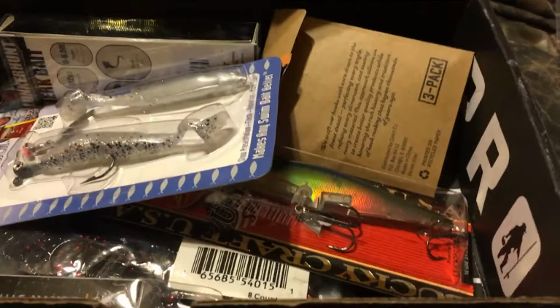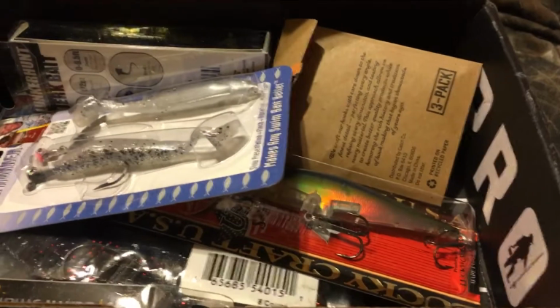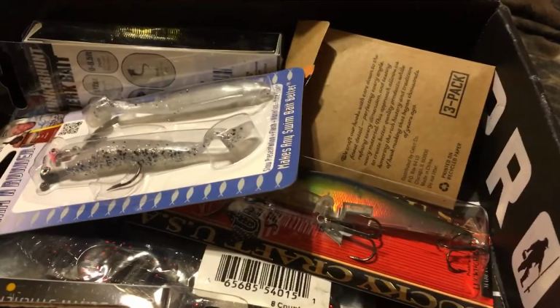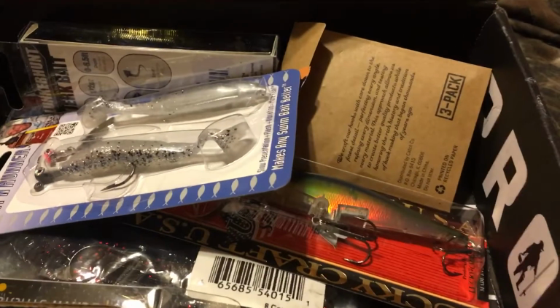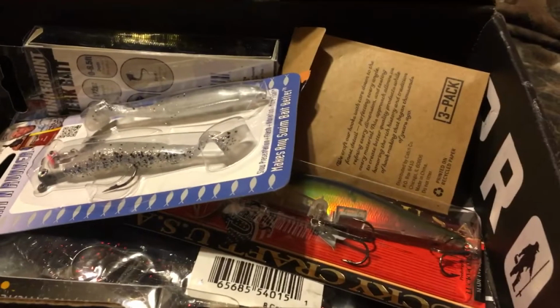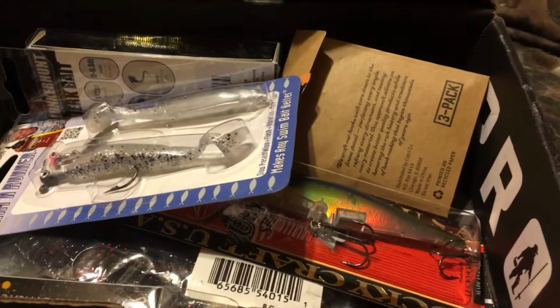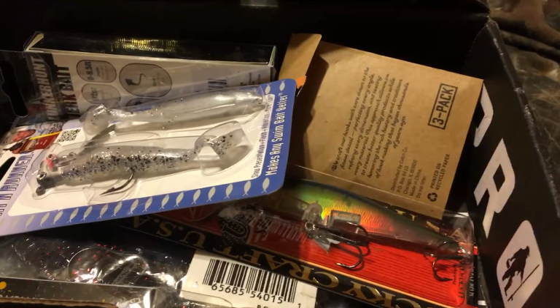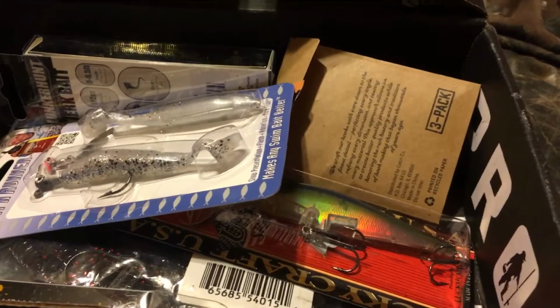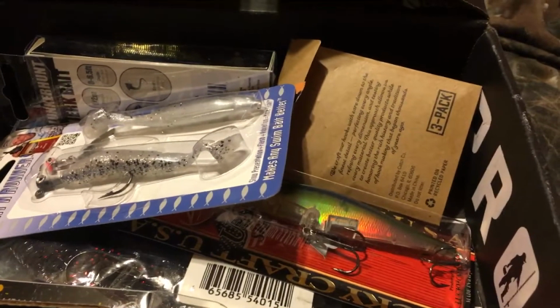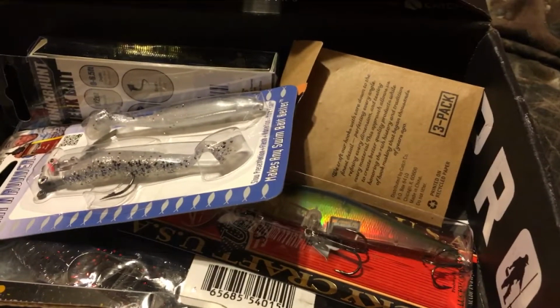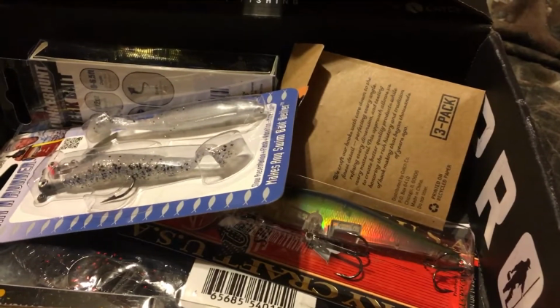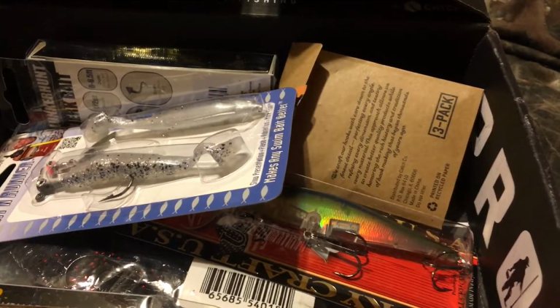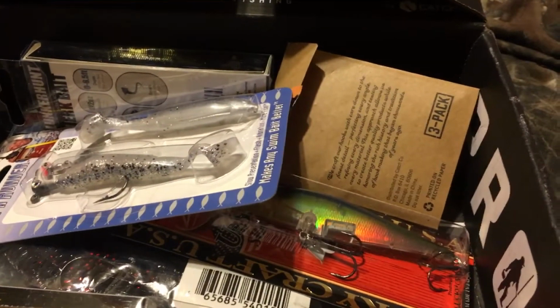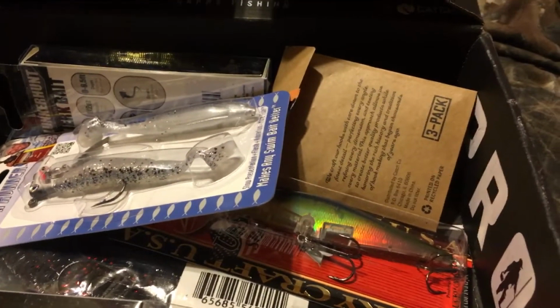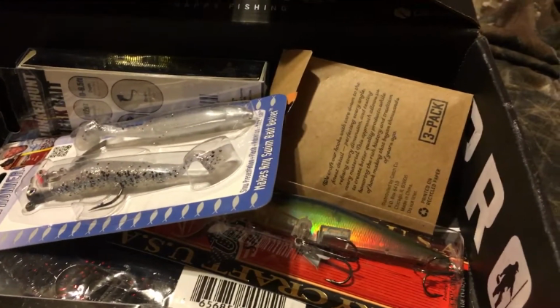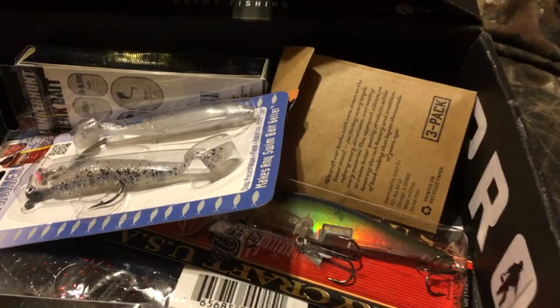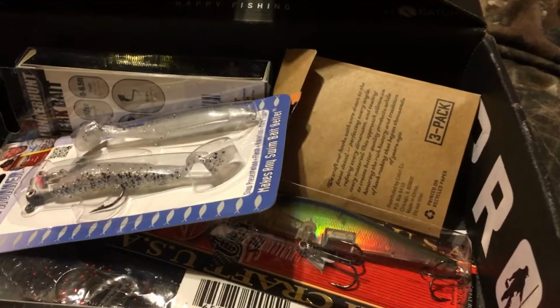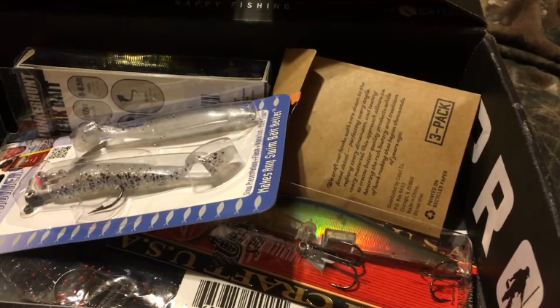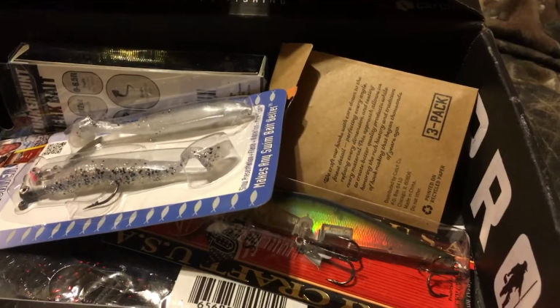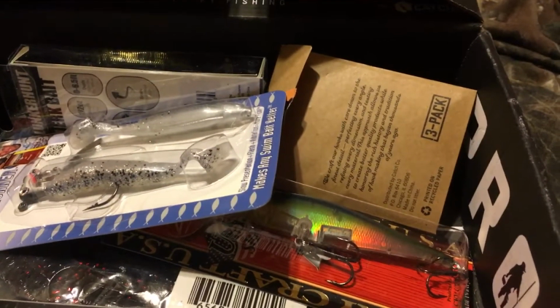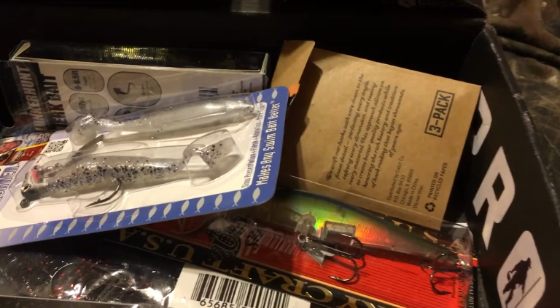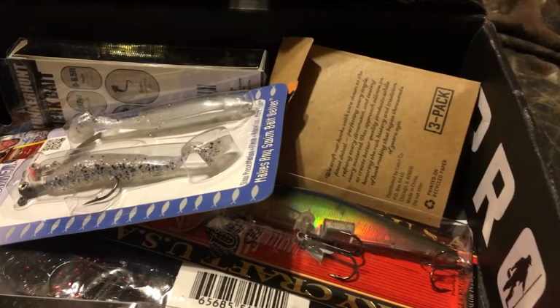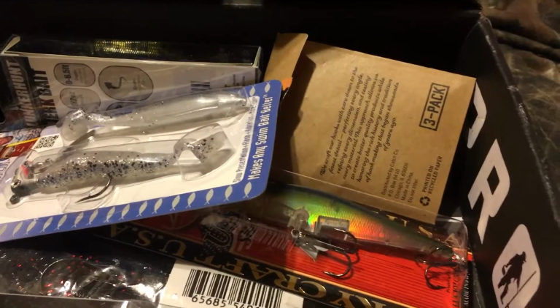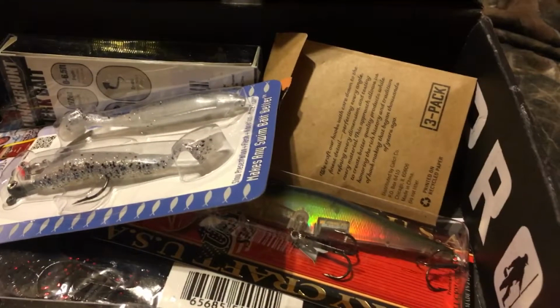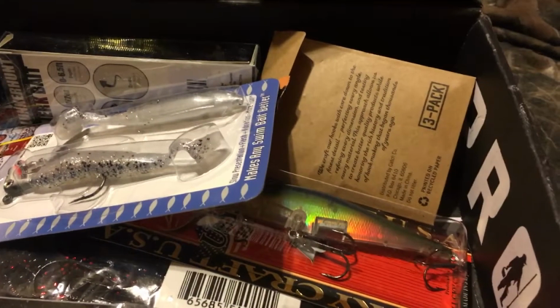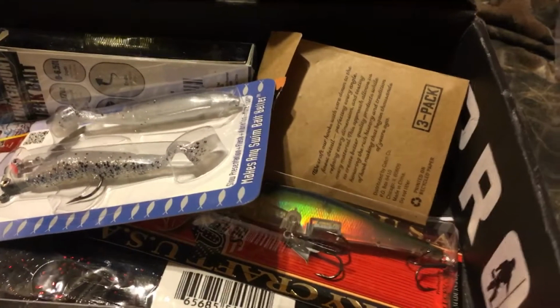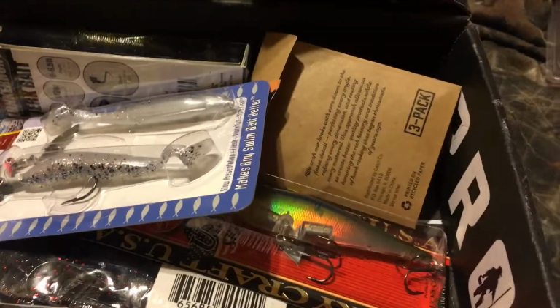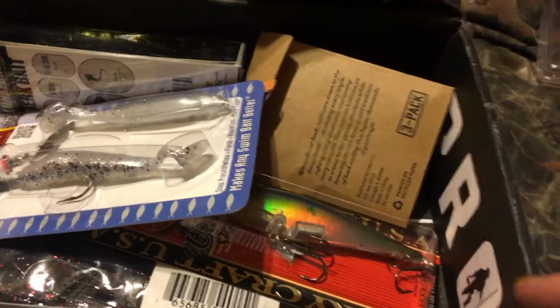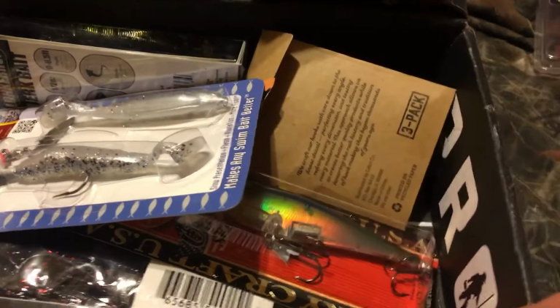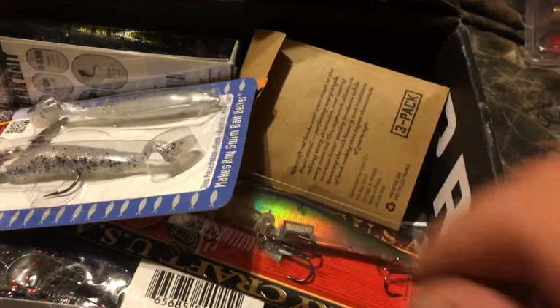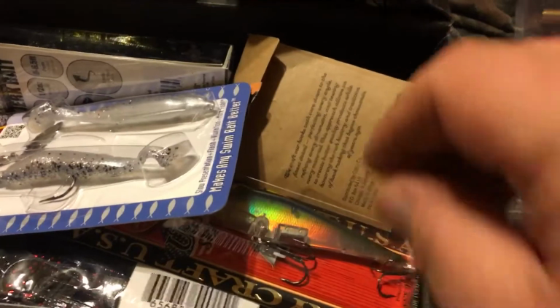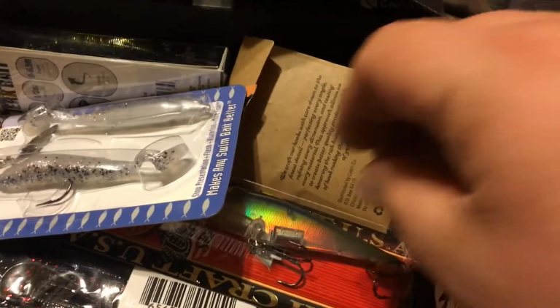Next we got from Lucky Craft, the Pointer that goes for $15.99.